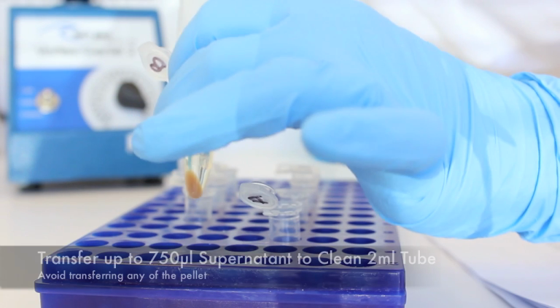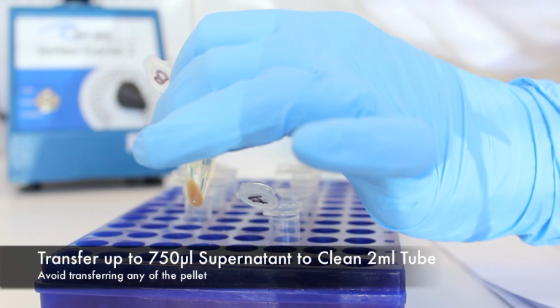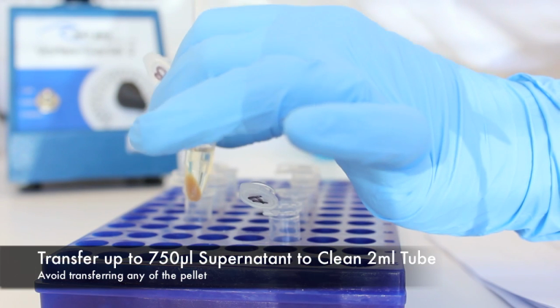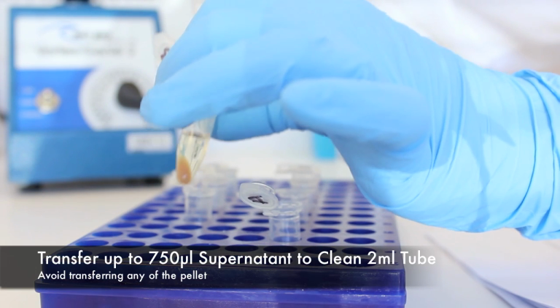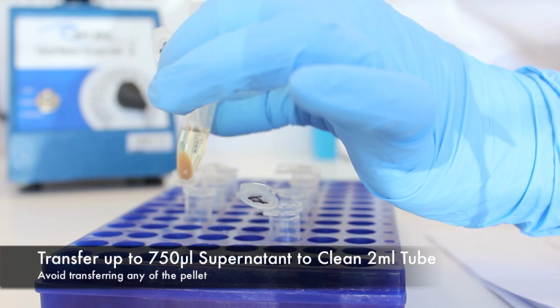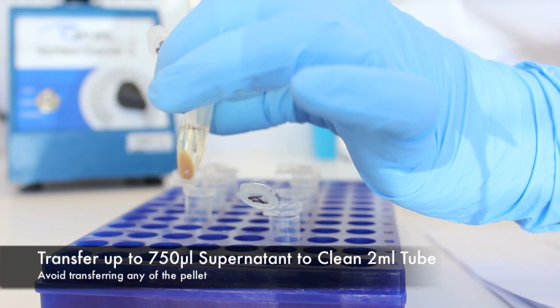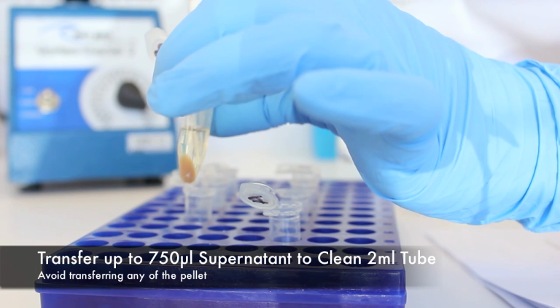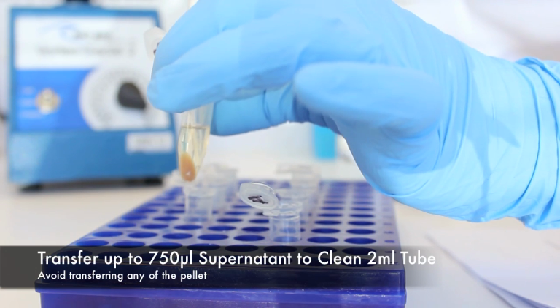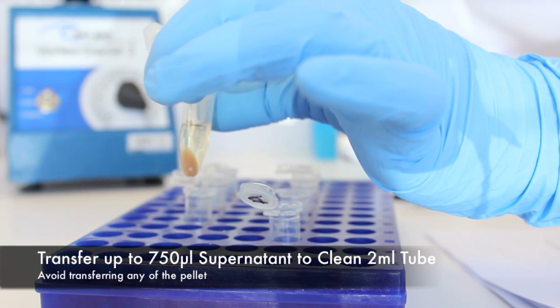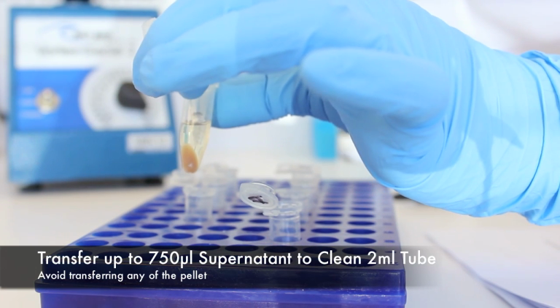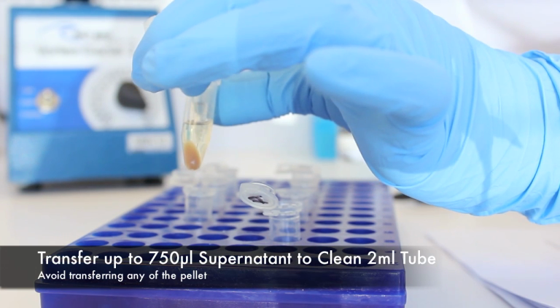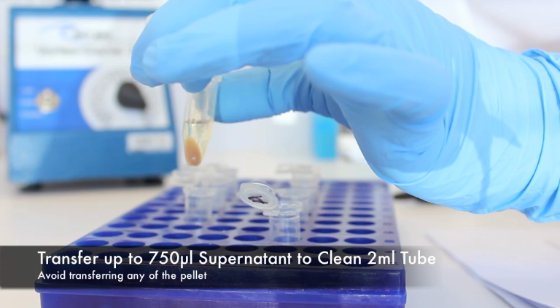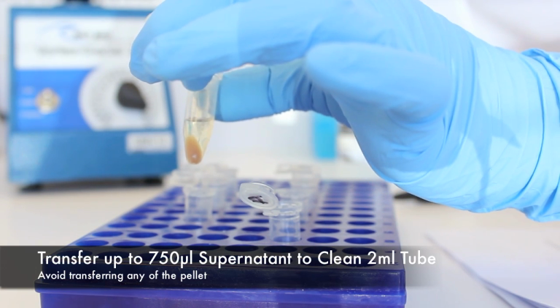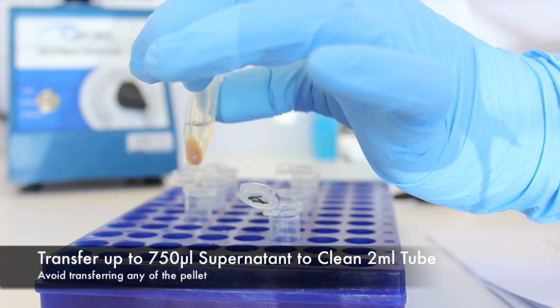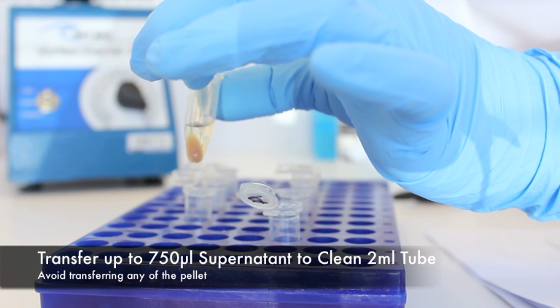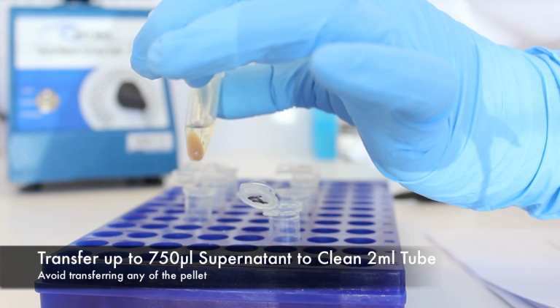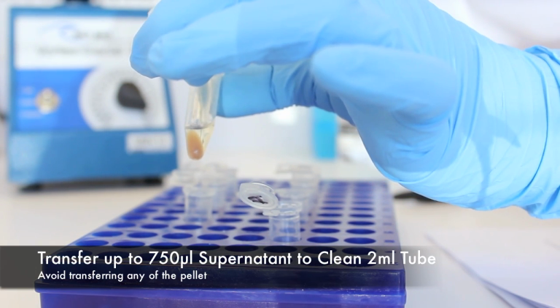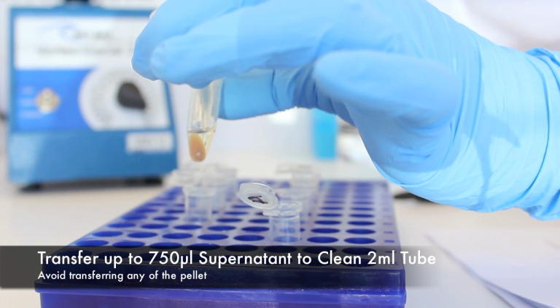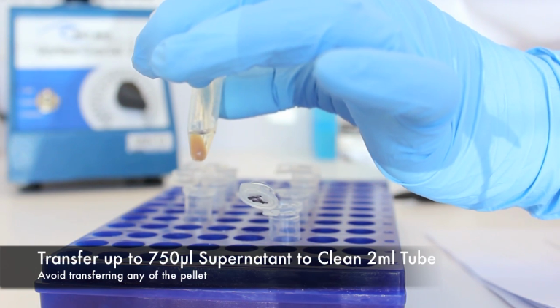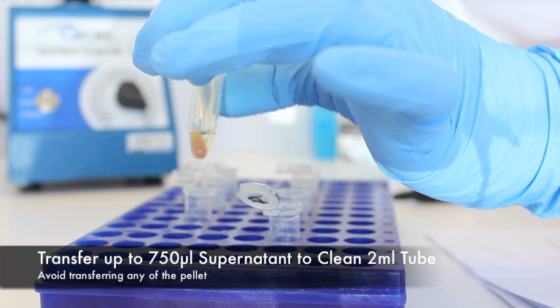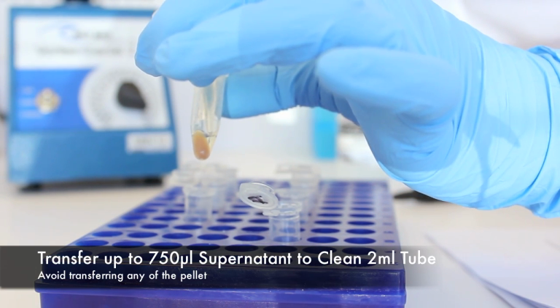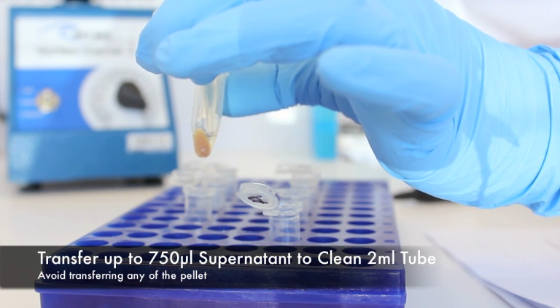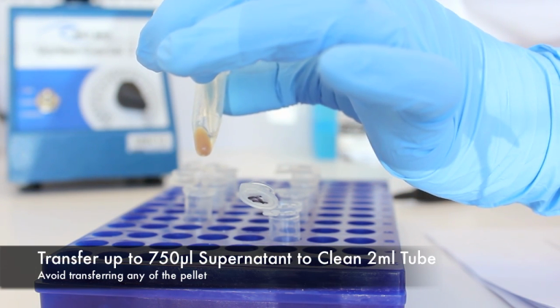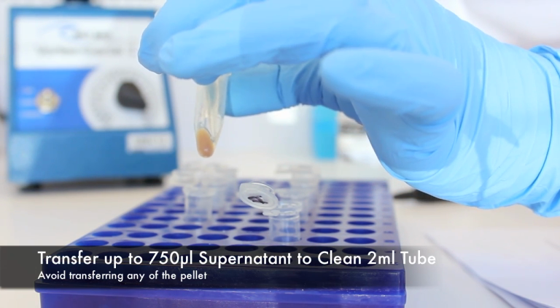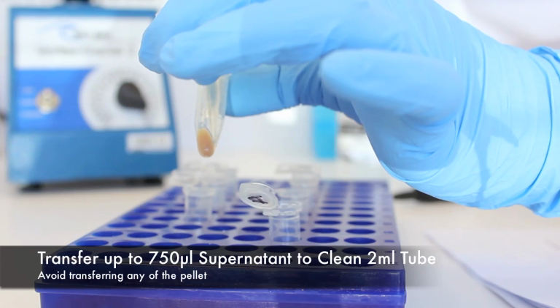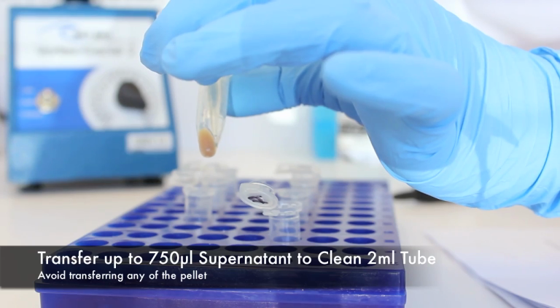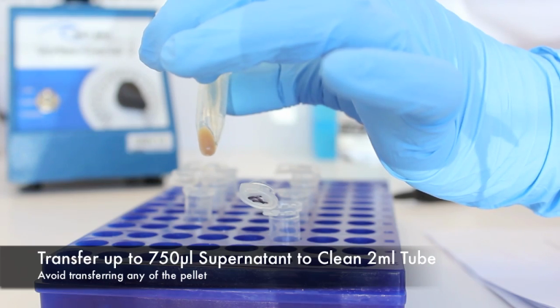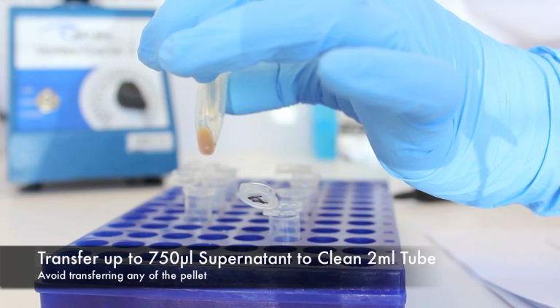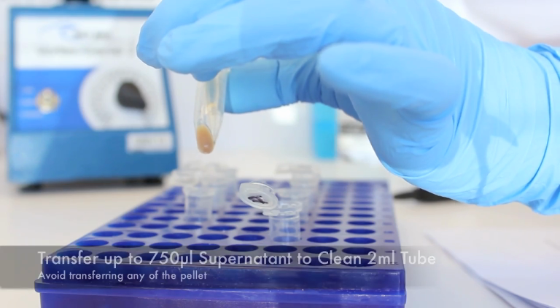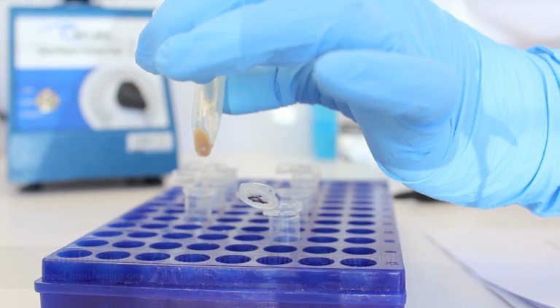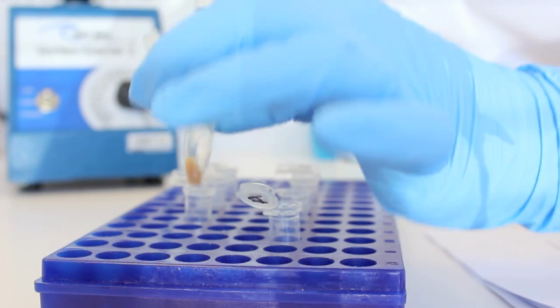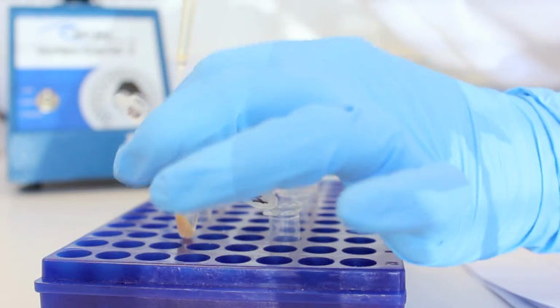Avoid the pellet. Transfer up to, but no more than 750 microliters of supernatant into a clean 2 milliliter collection tube.